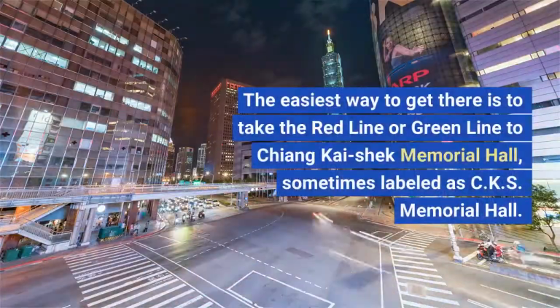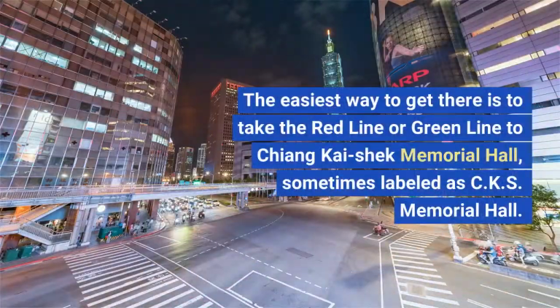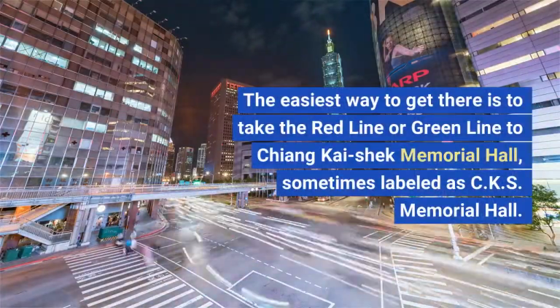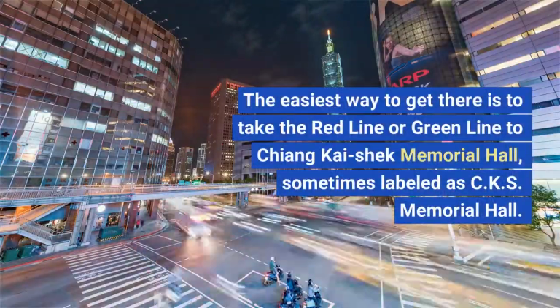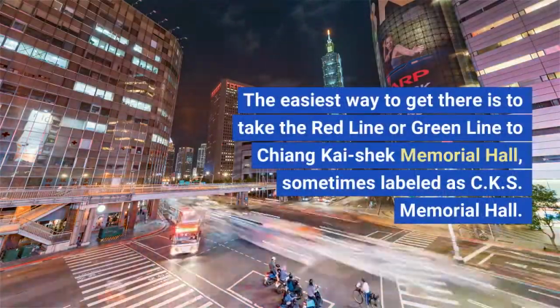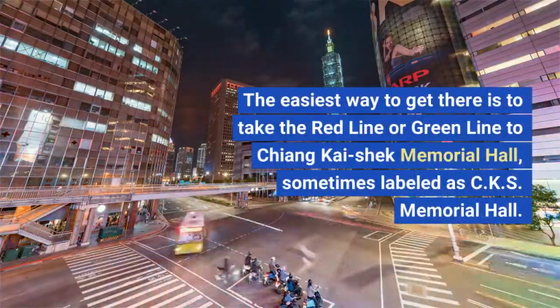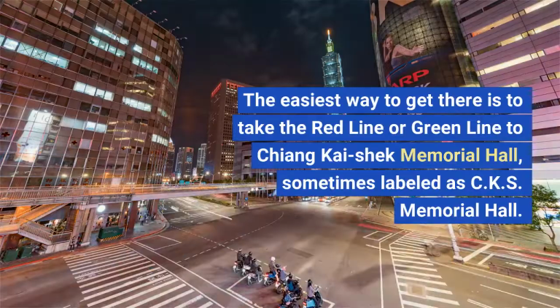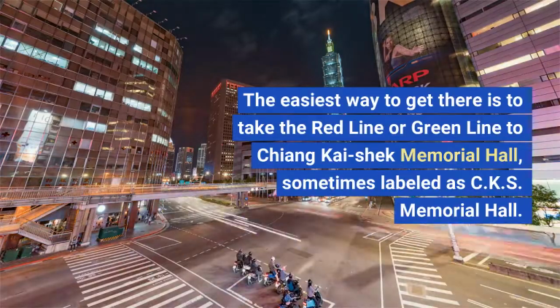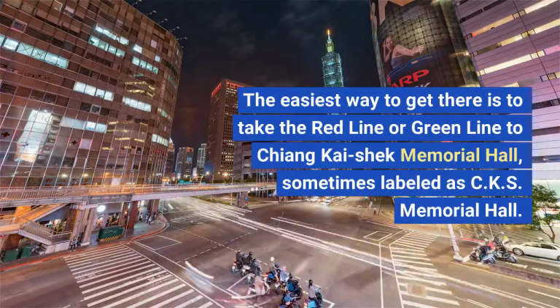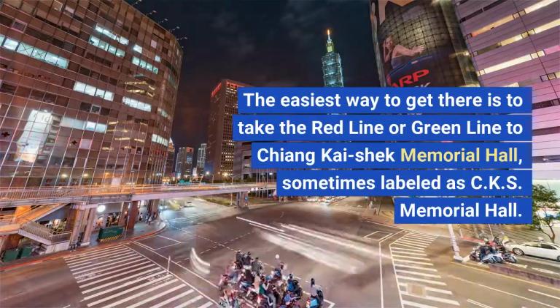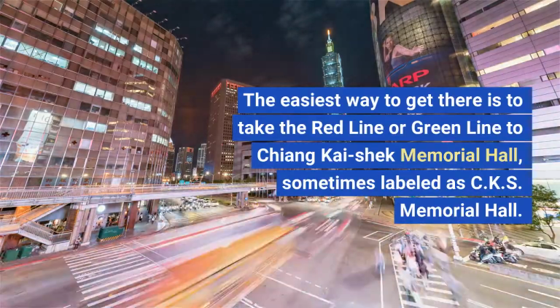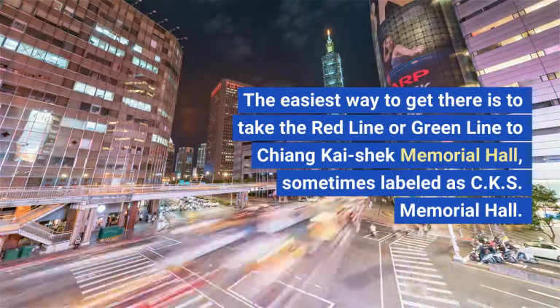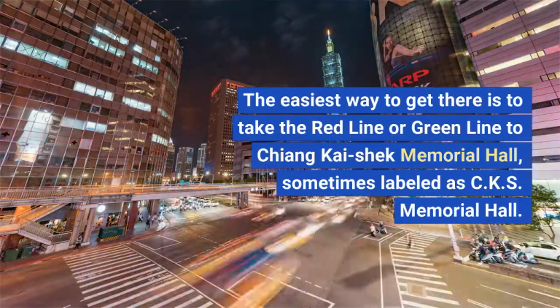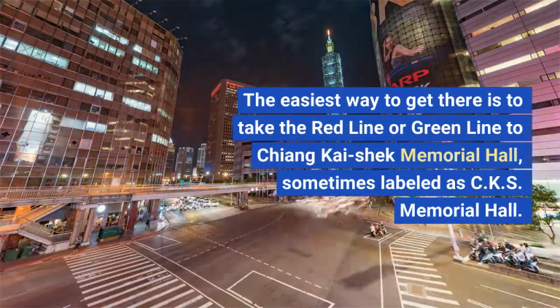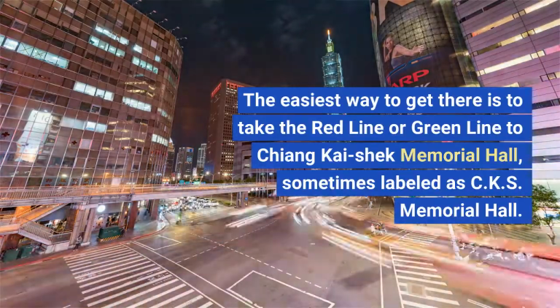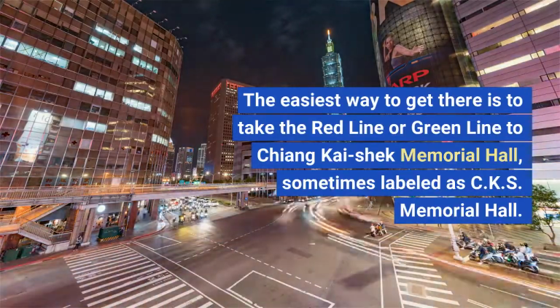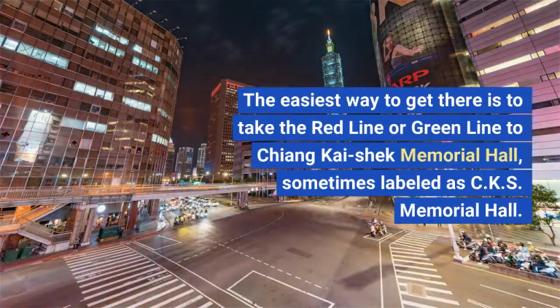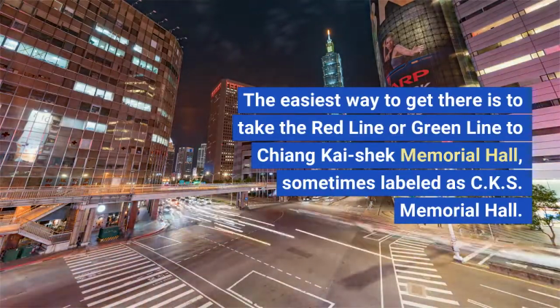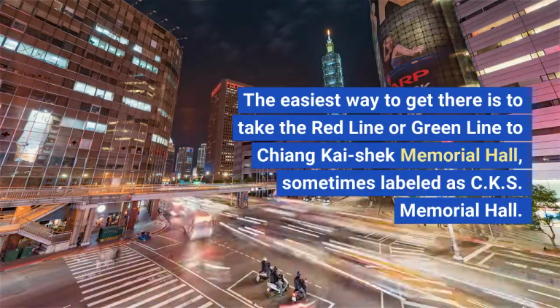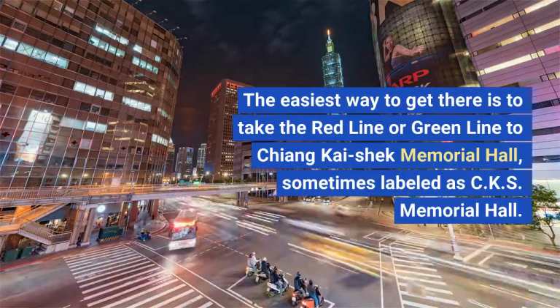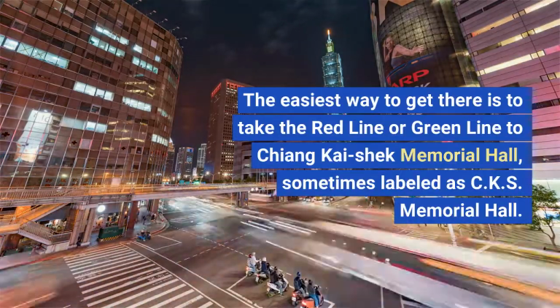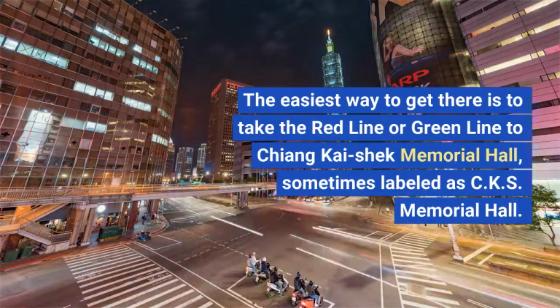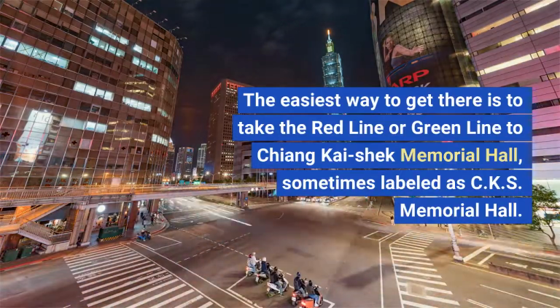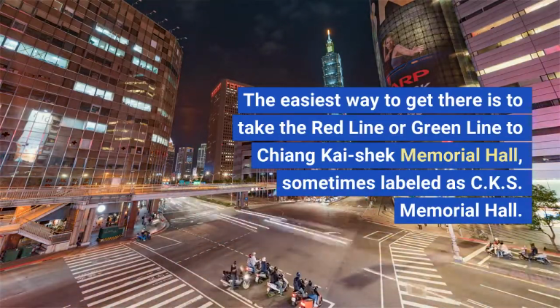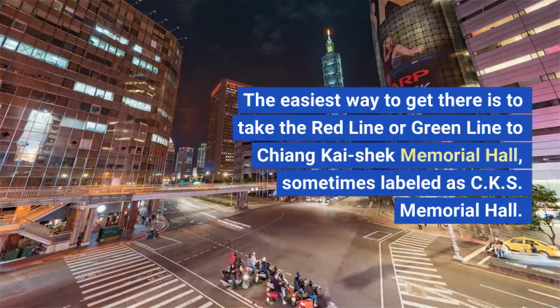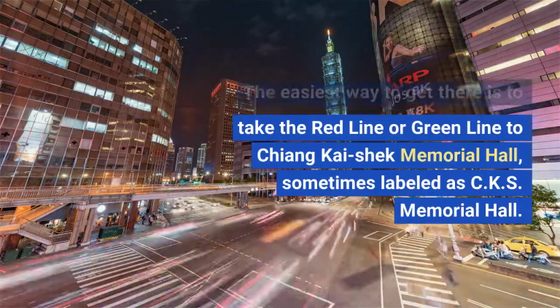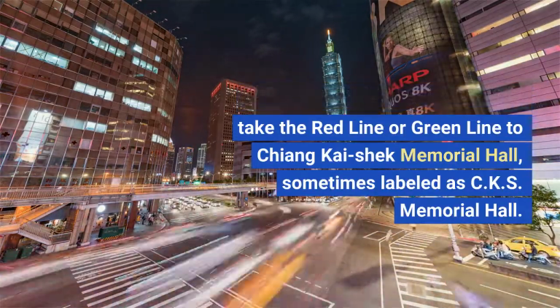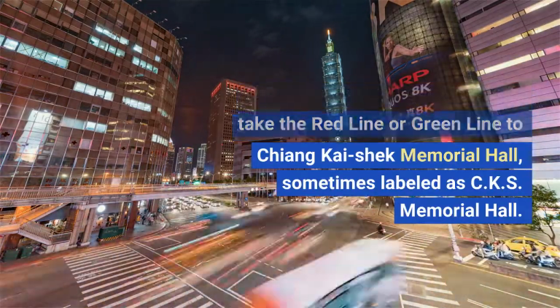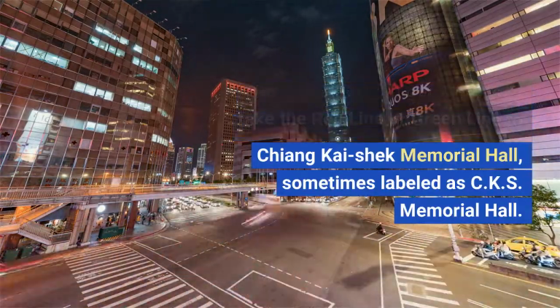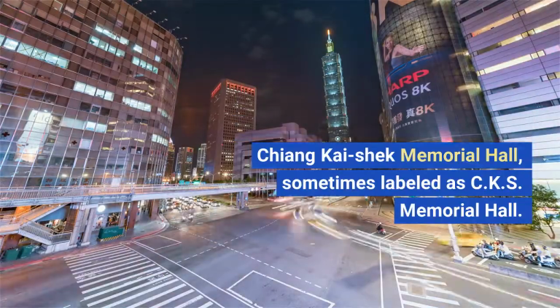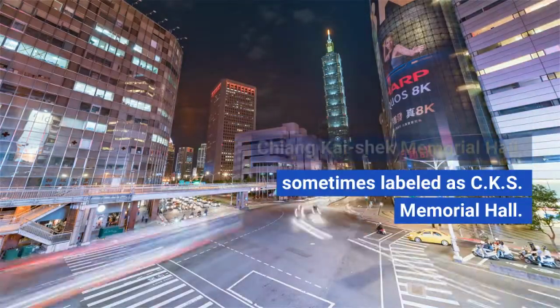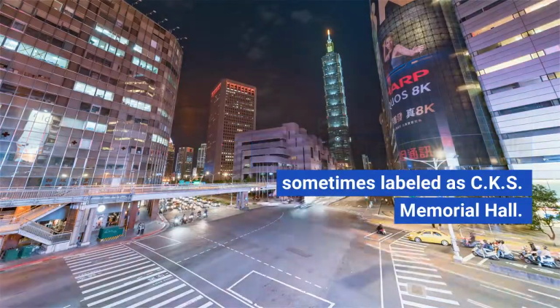The easiest way to get there is to take the red line or green line to Chiang Kai-shek Memorial Hall, sometimes labeled as CKS Memorial Hall.